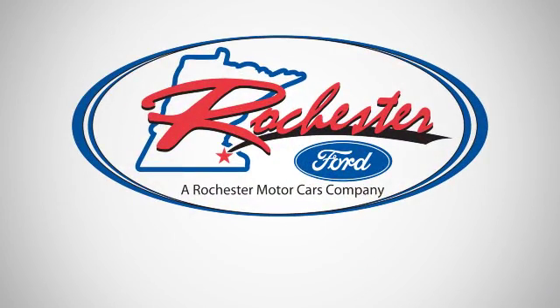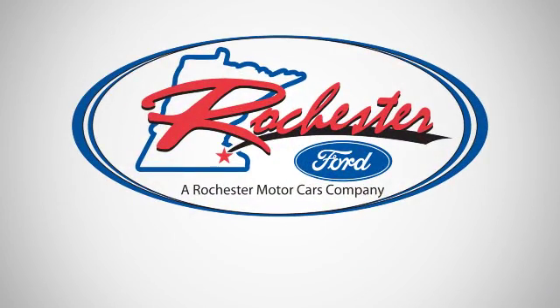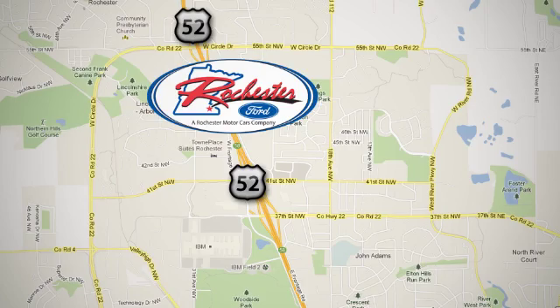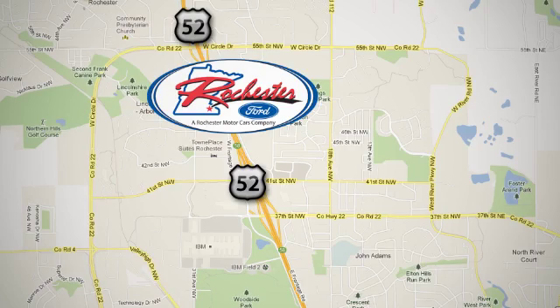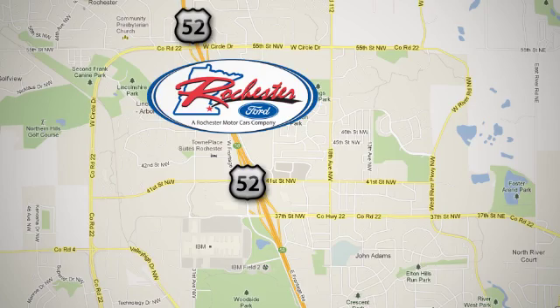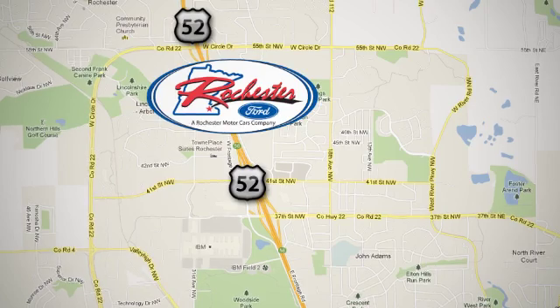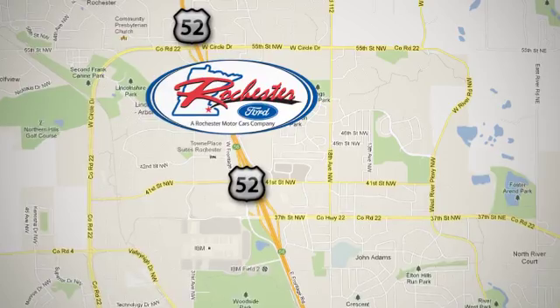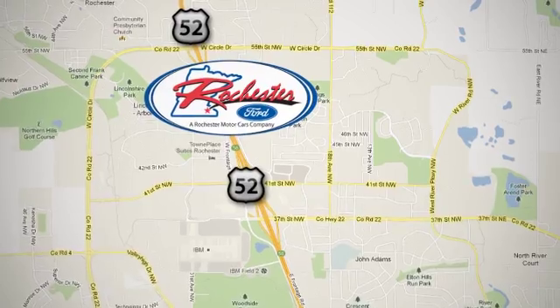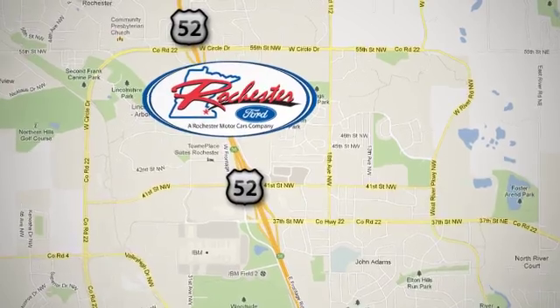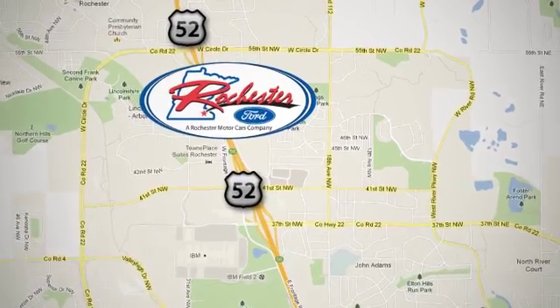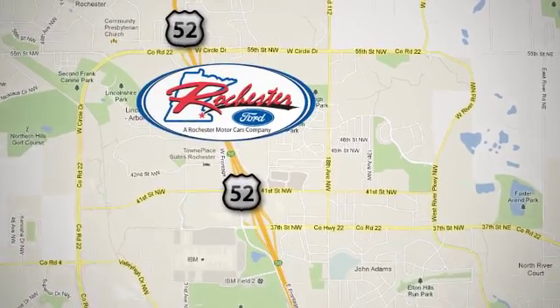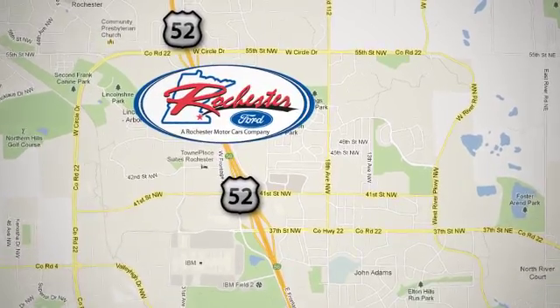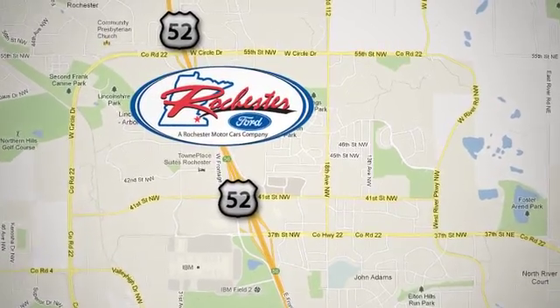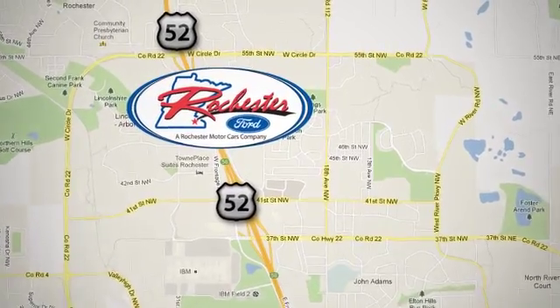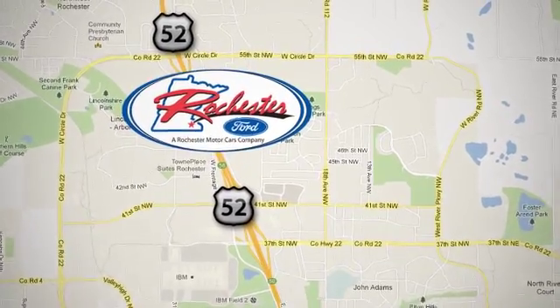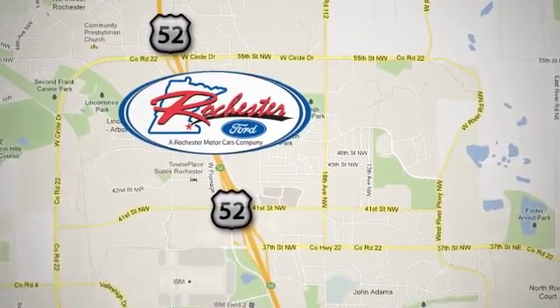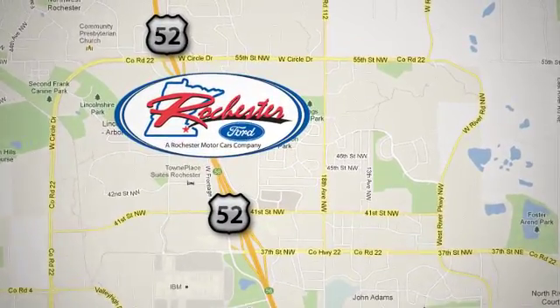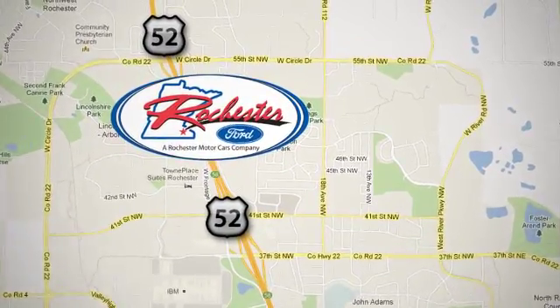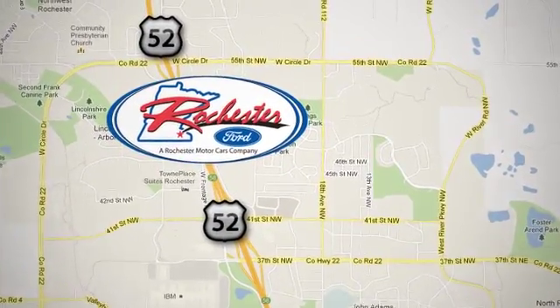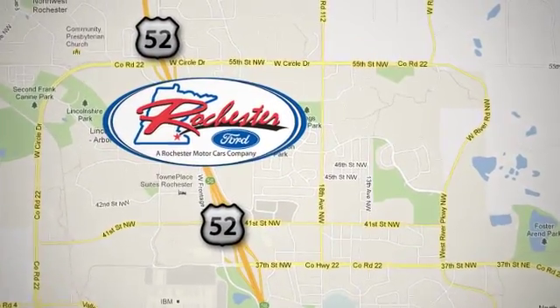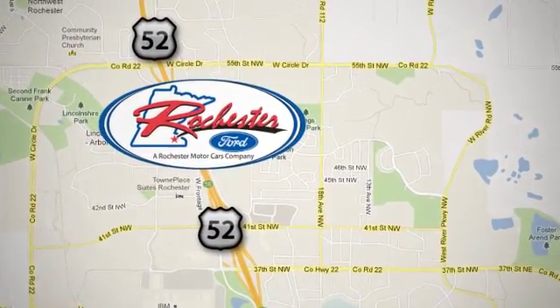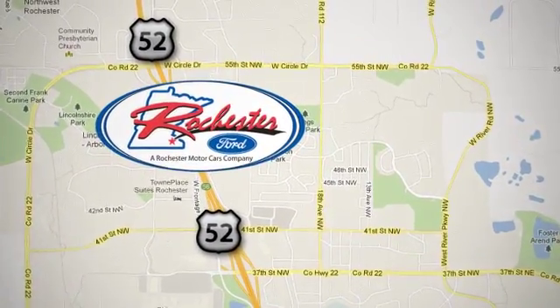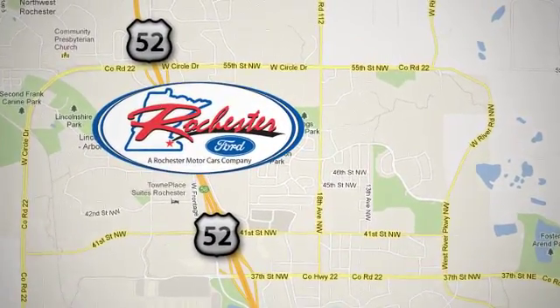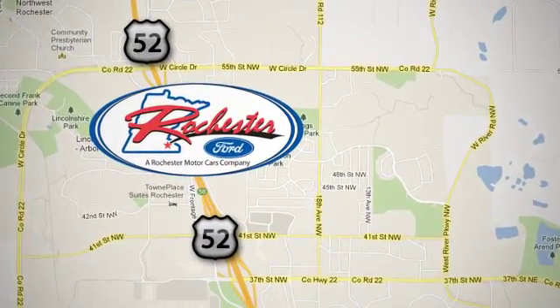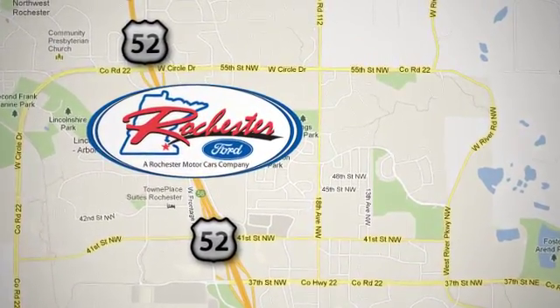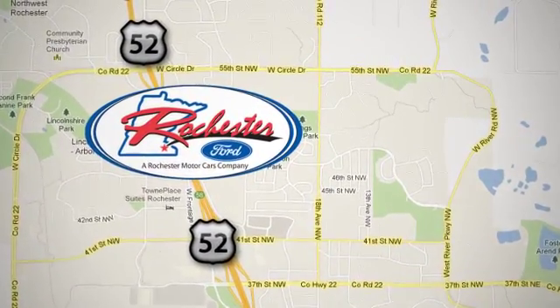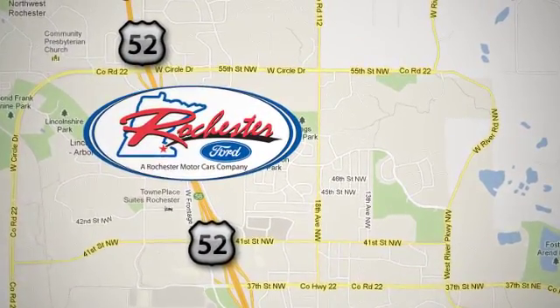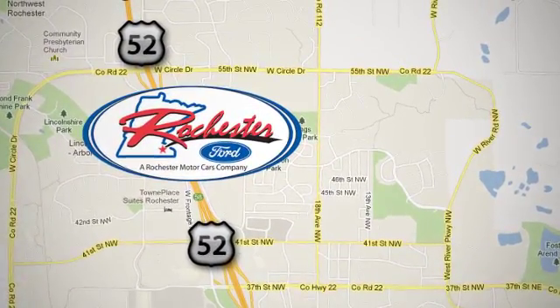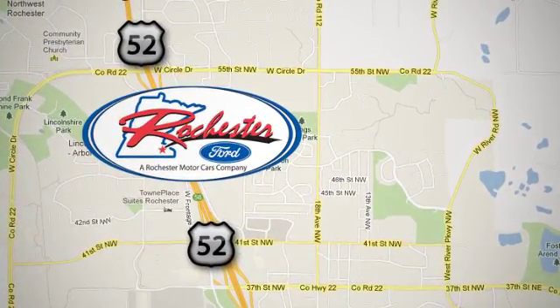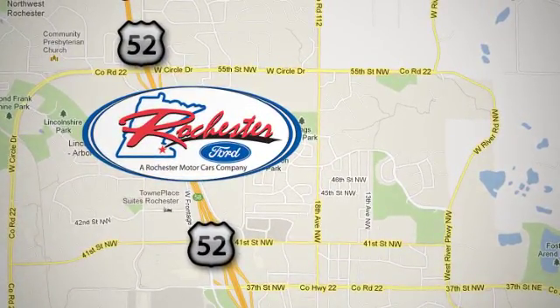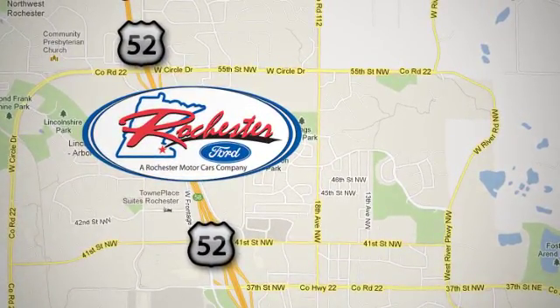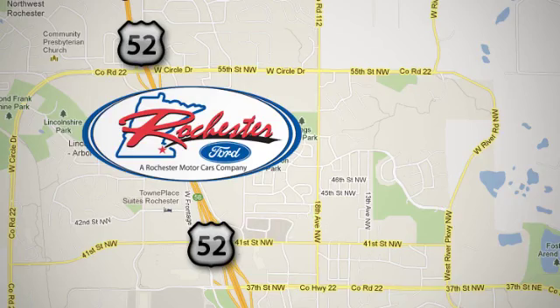Experience the difference at Rochester Ford. We're conveniently located between 41st Street and 55th Street Northwest on Highway 52 in Rochester, Minnesota.